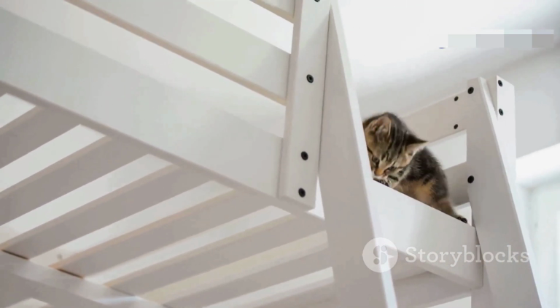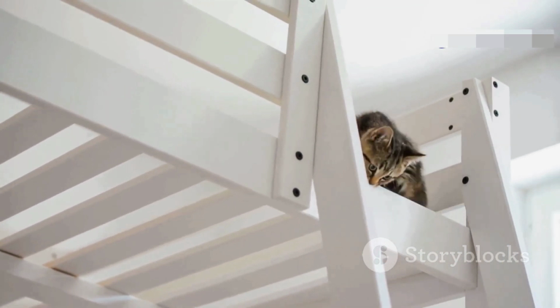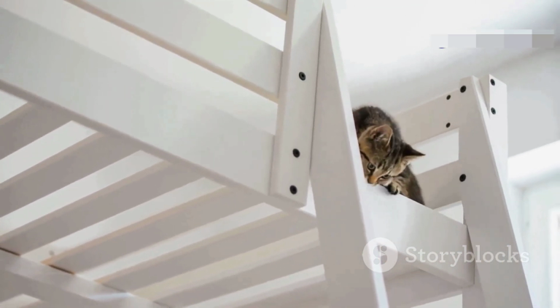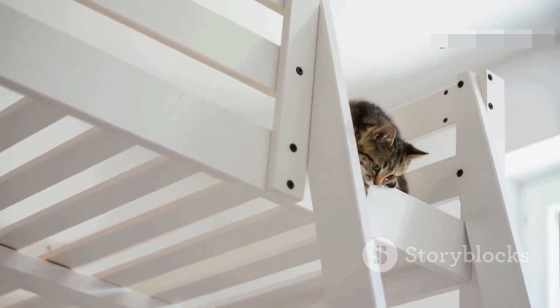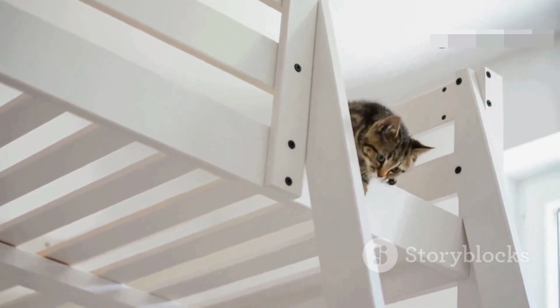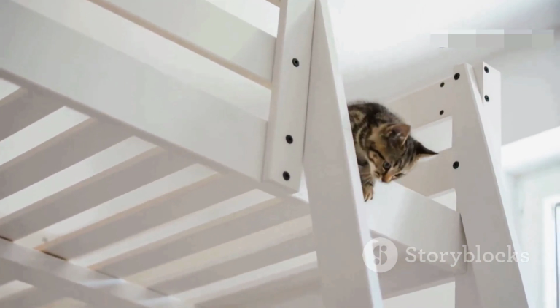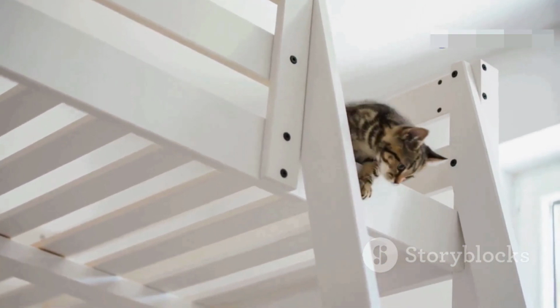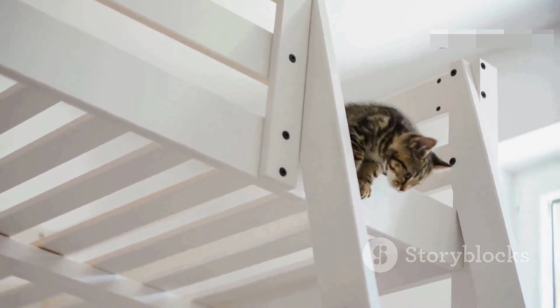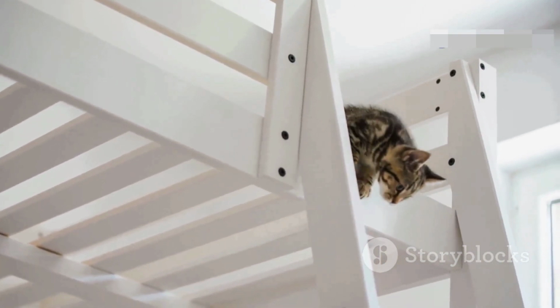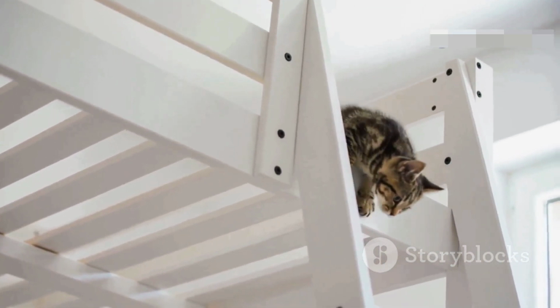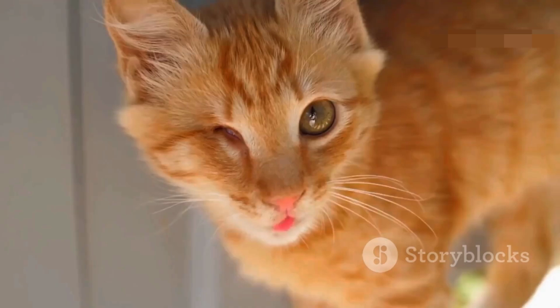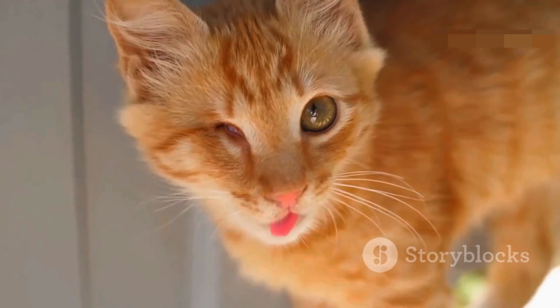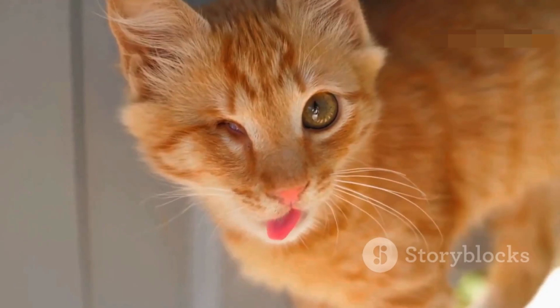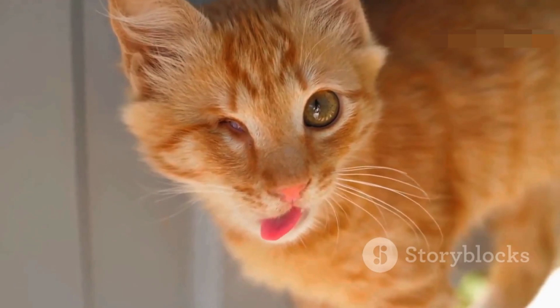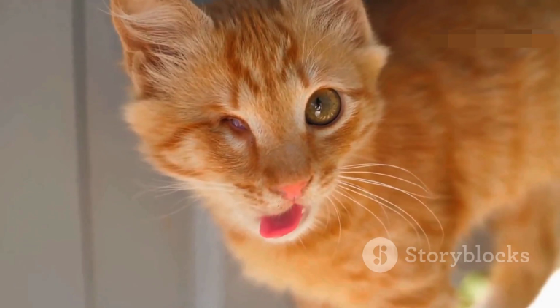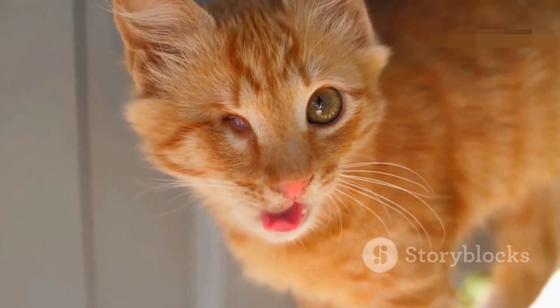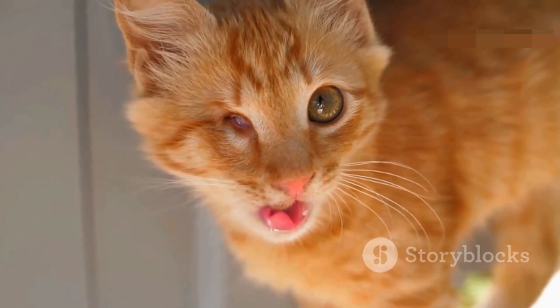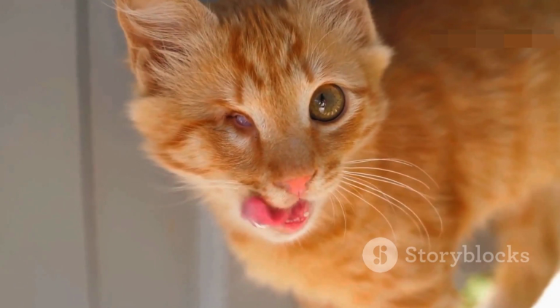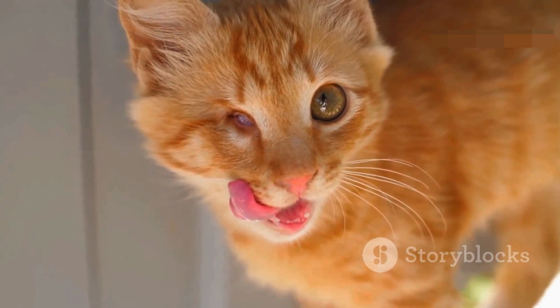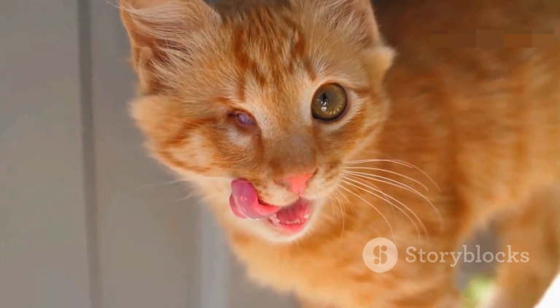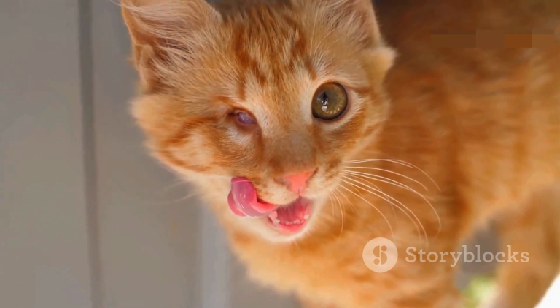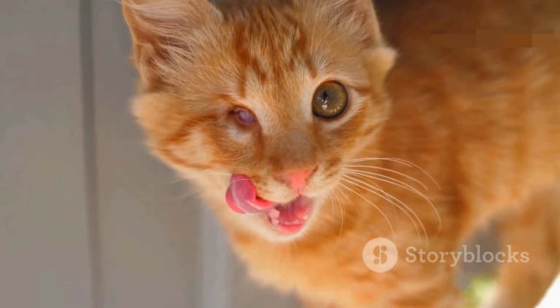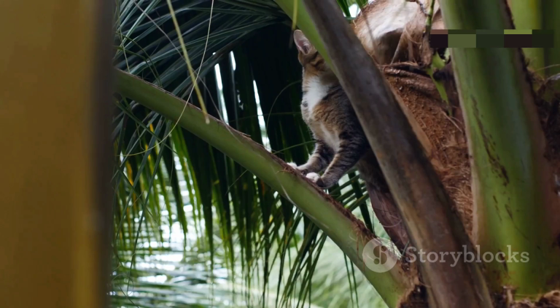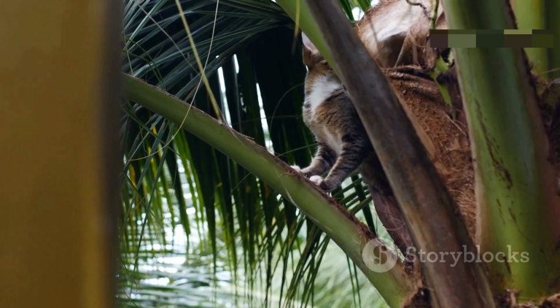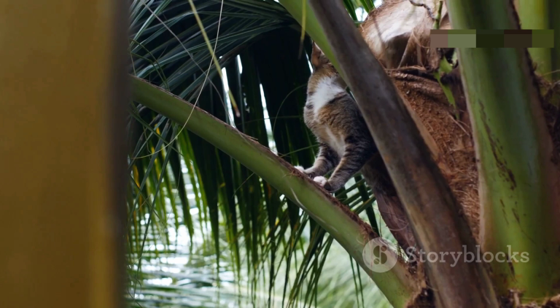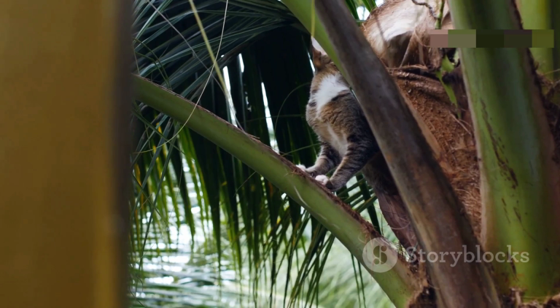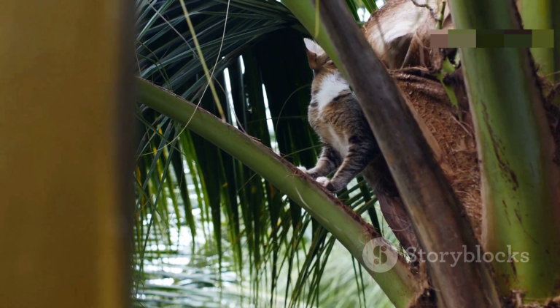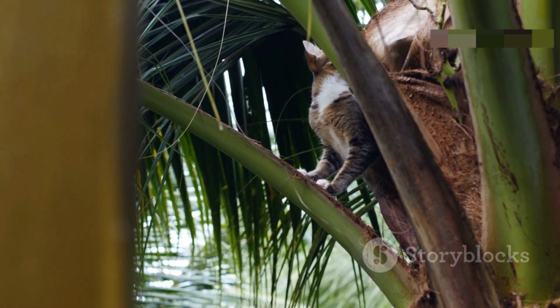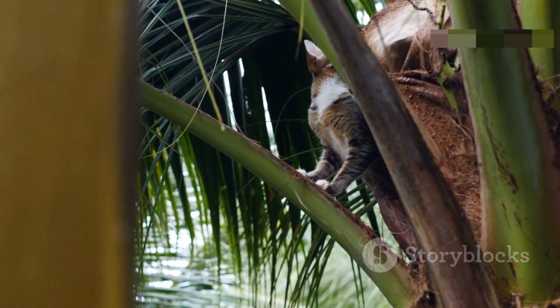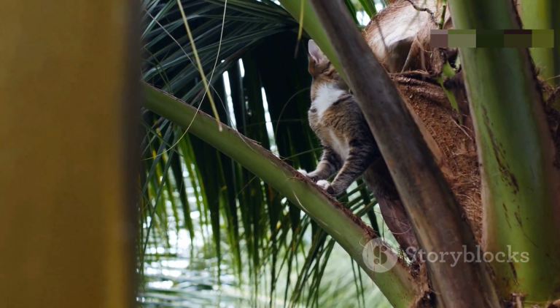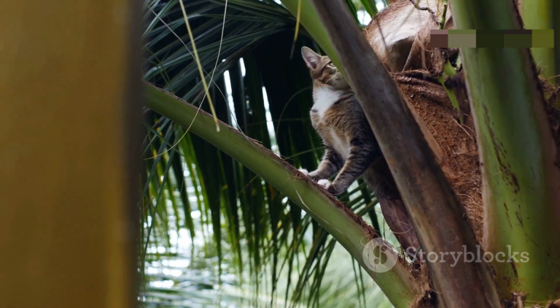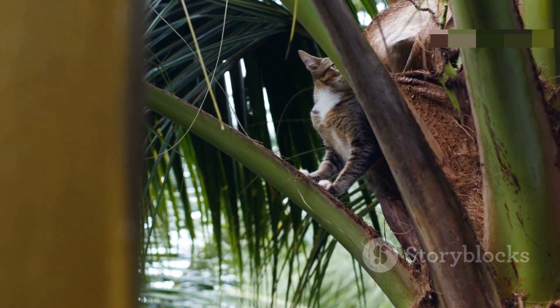That's why, no matter how high they fall from, they usually escape with little to no injury. The higher the fall, the safer the cat.